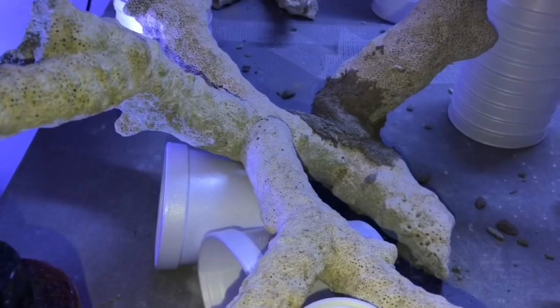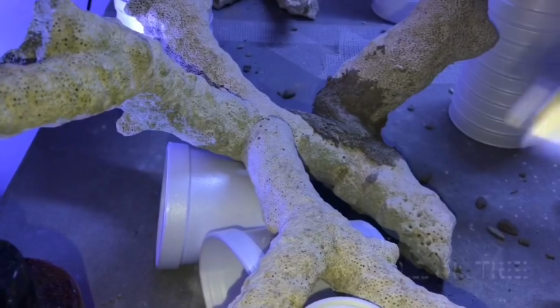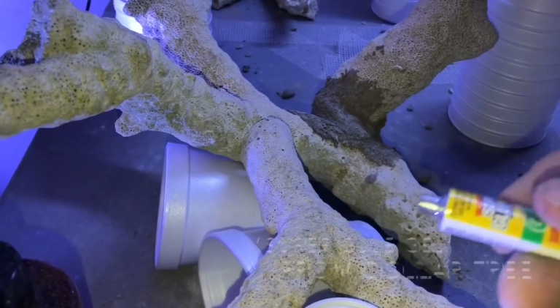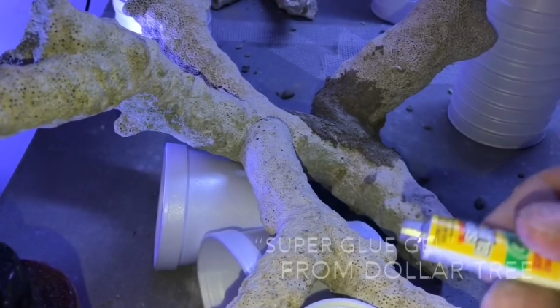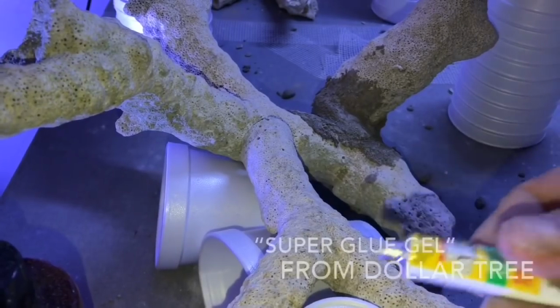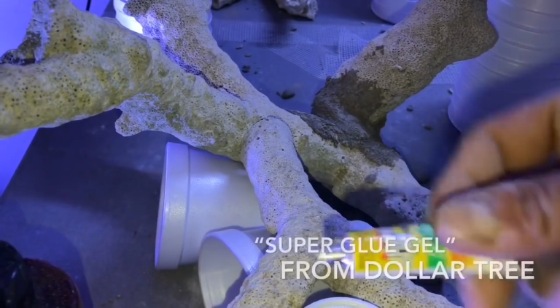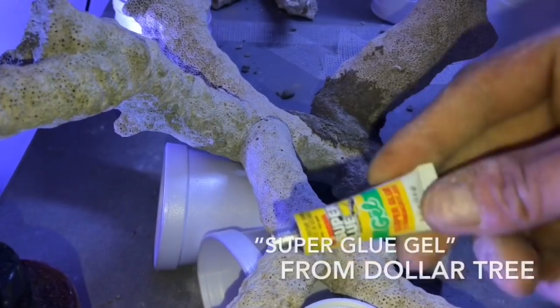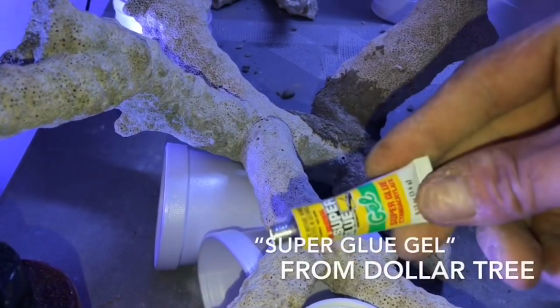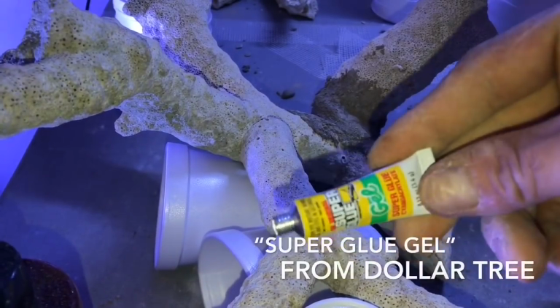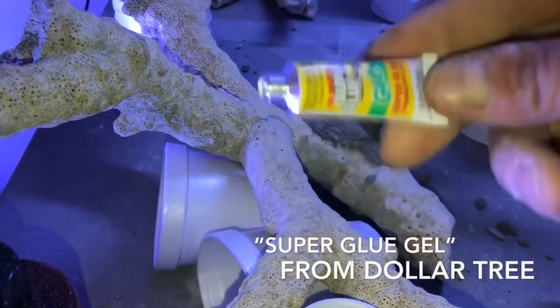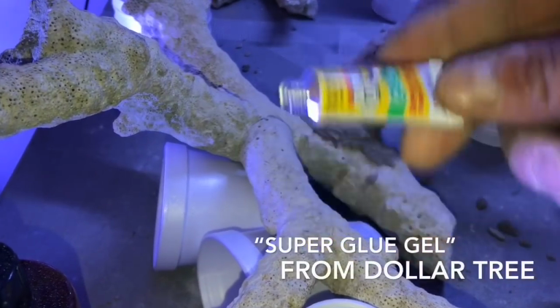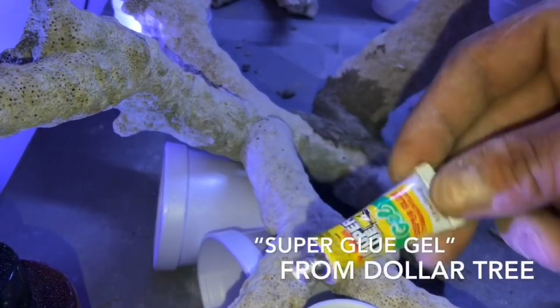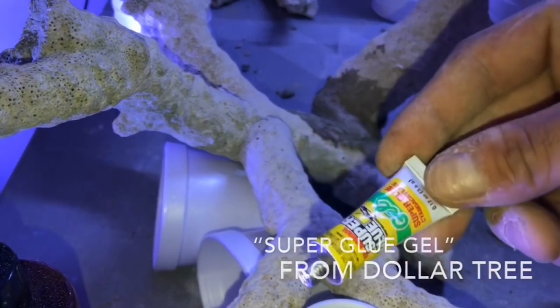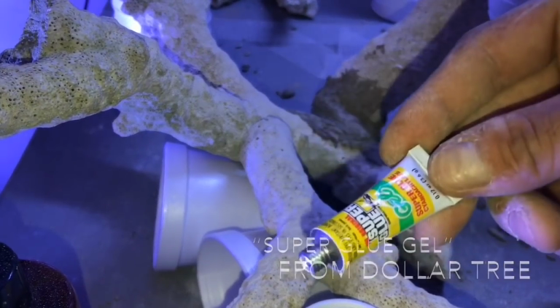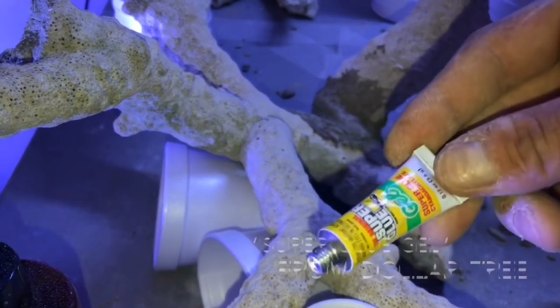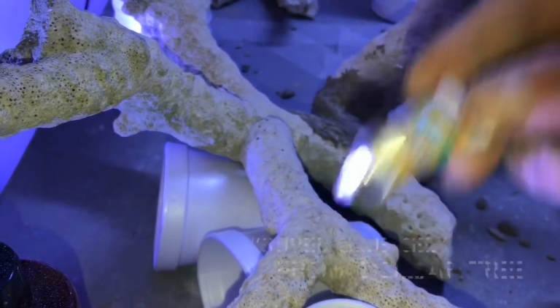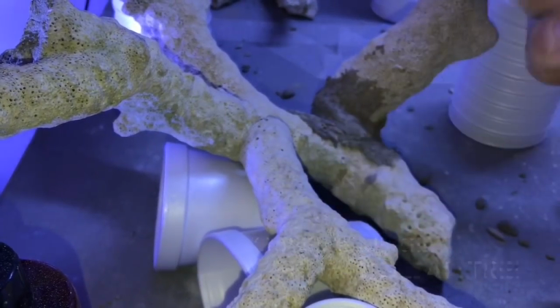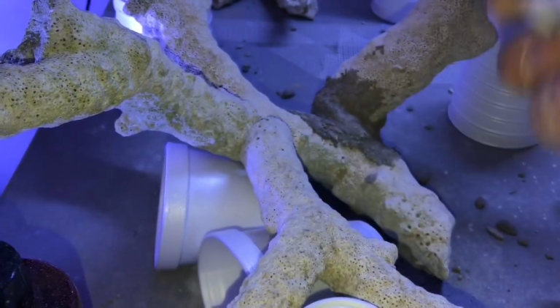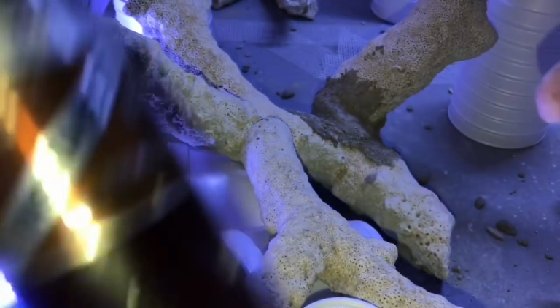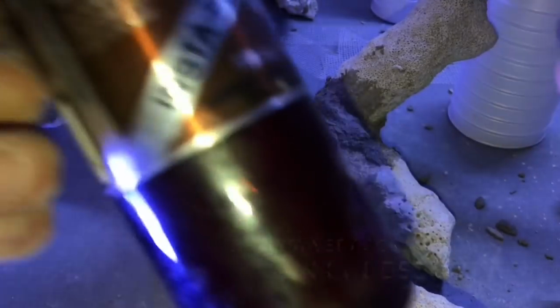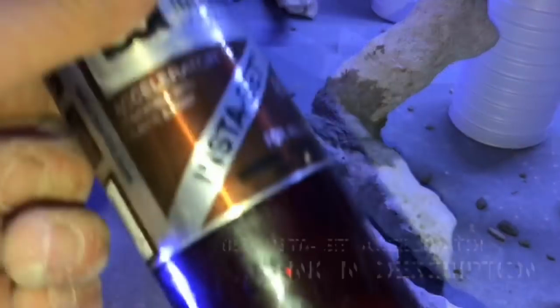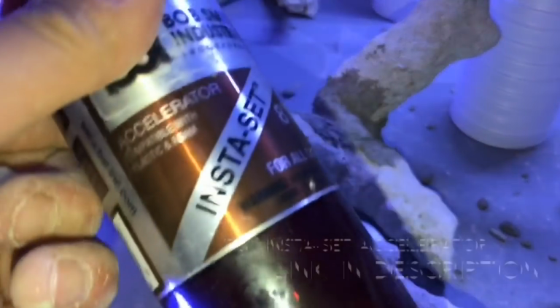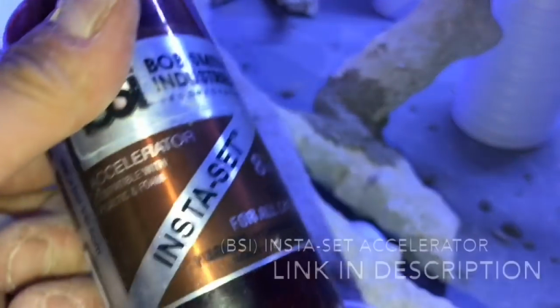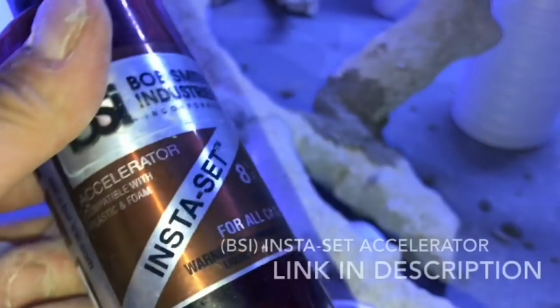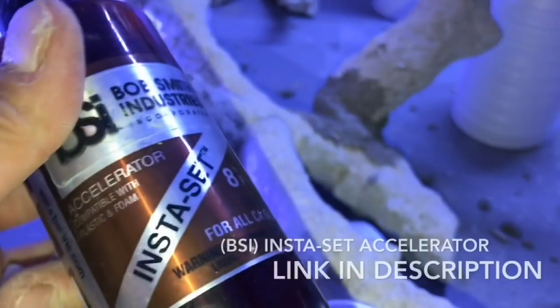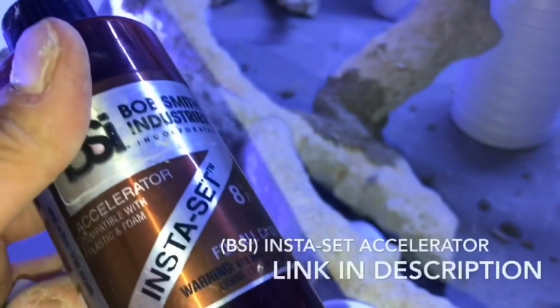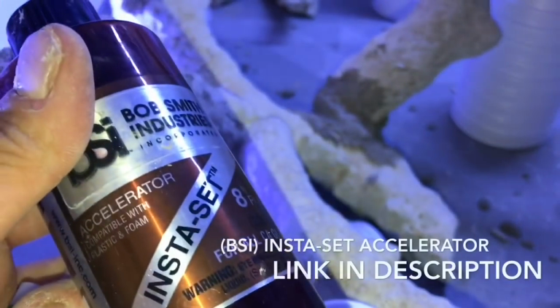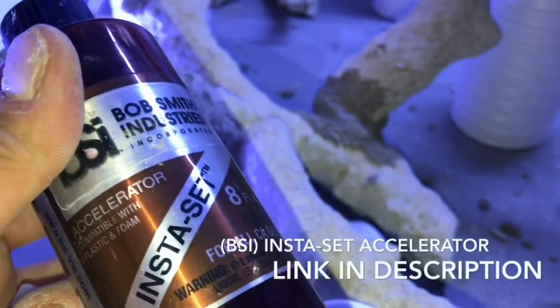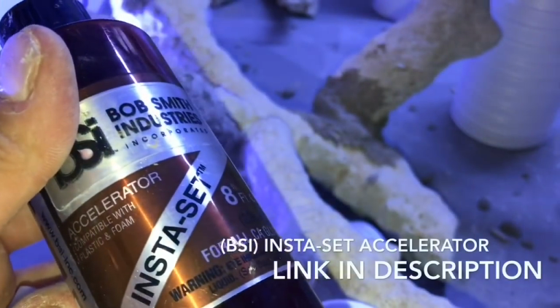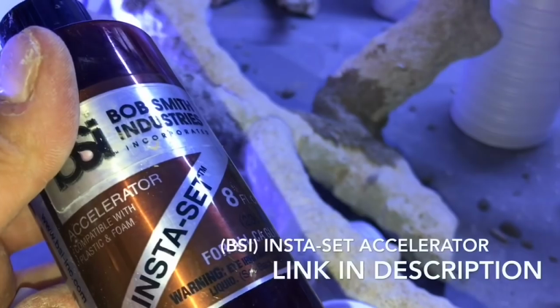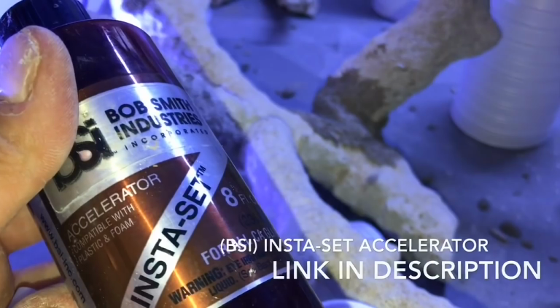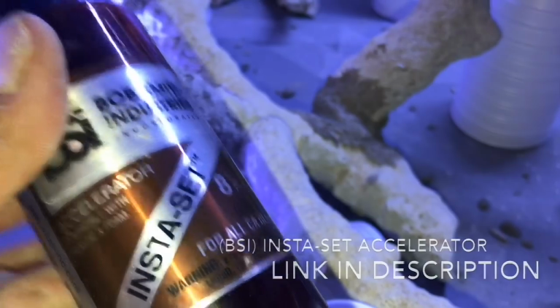I'm going to glue that little spot right there, almost like a tack weld, using super glue and this instant hardening gel.